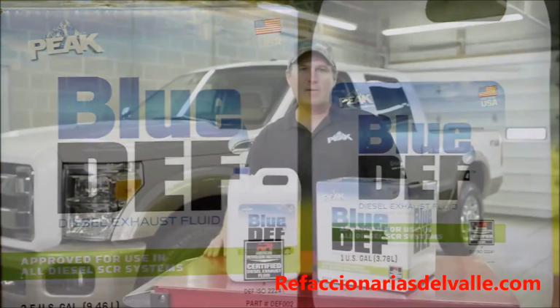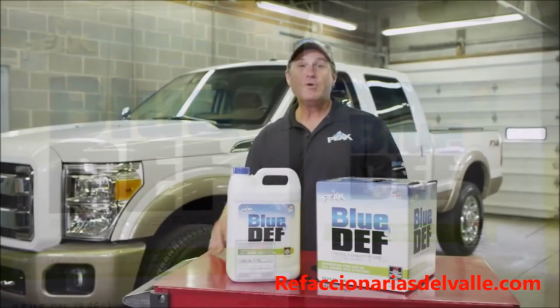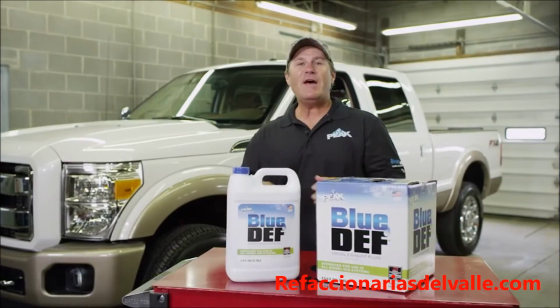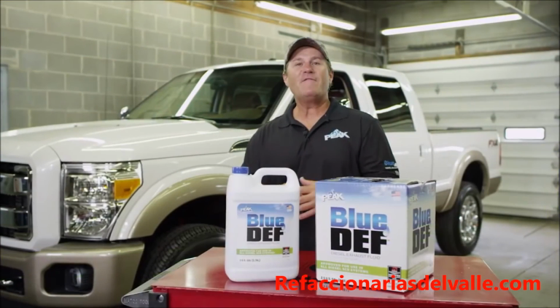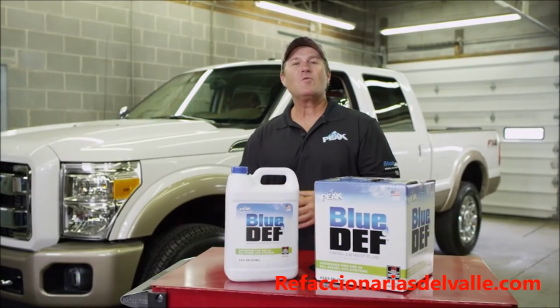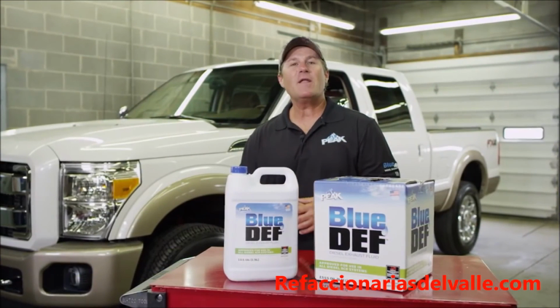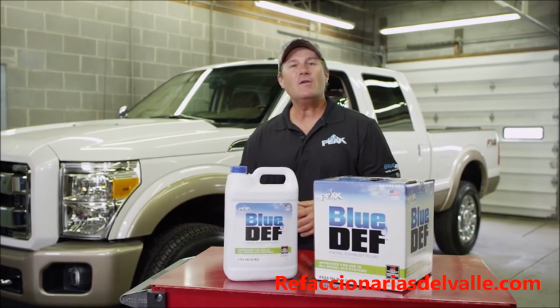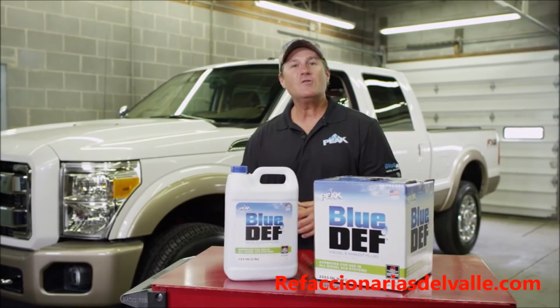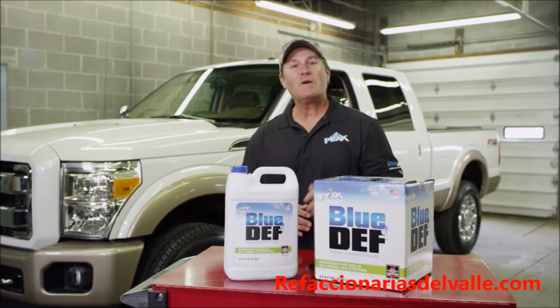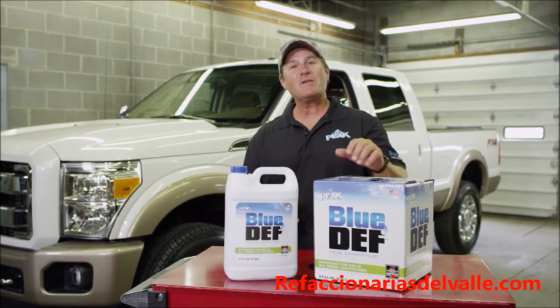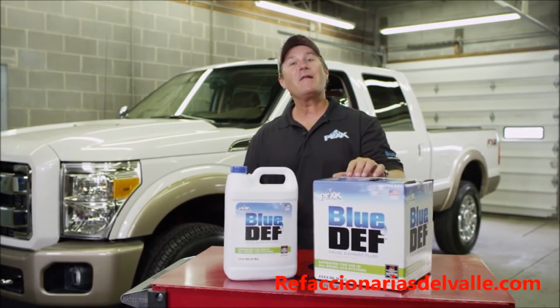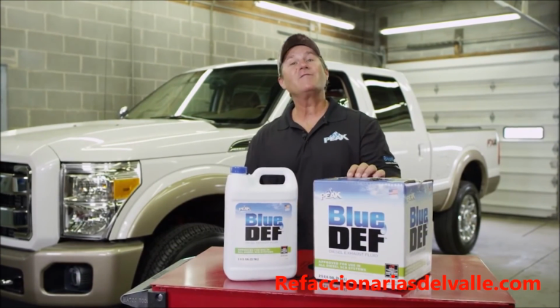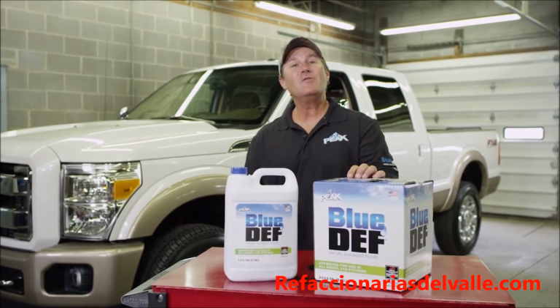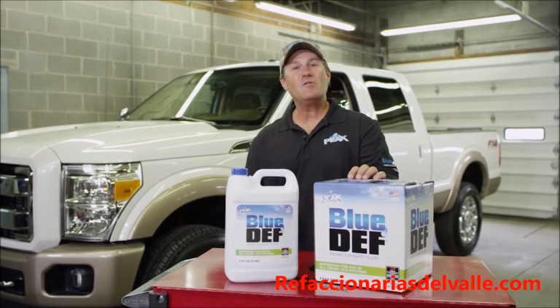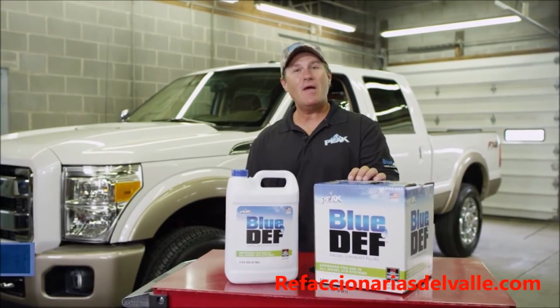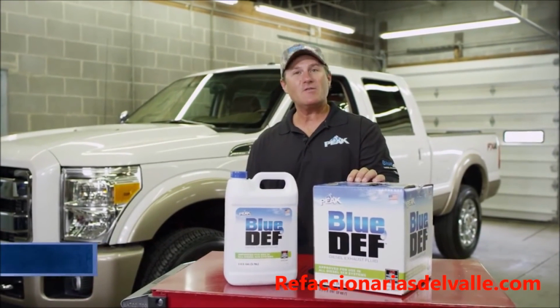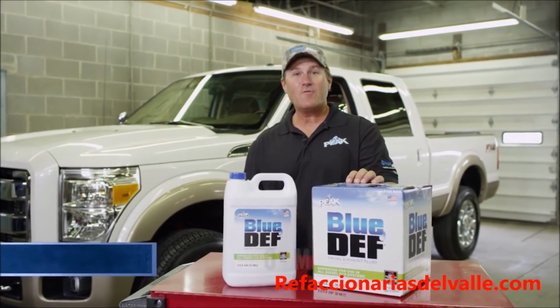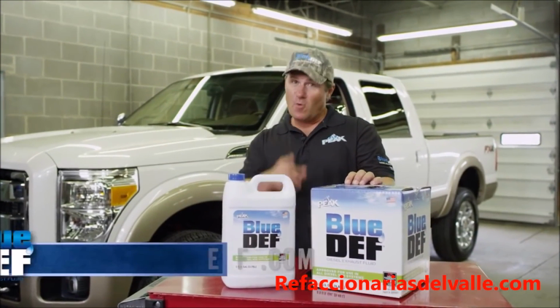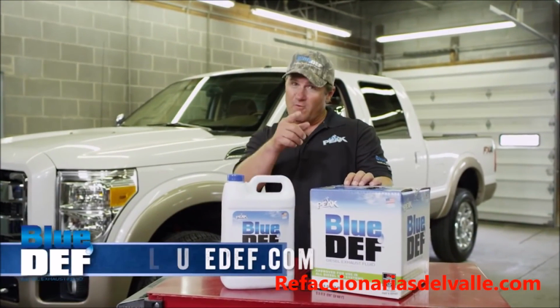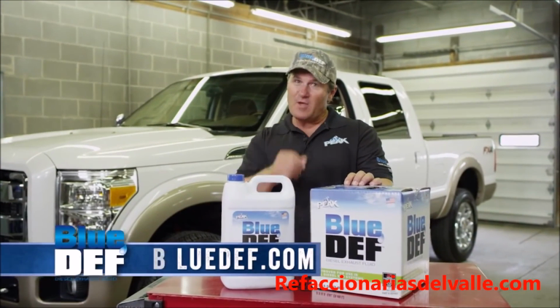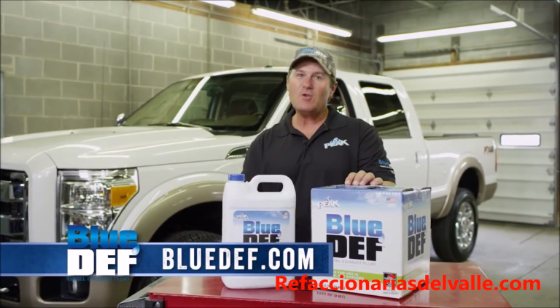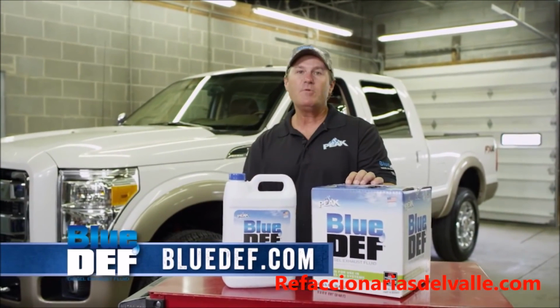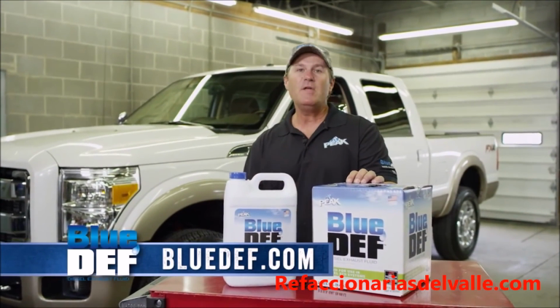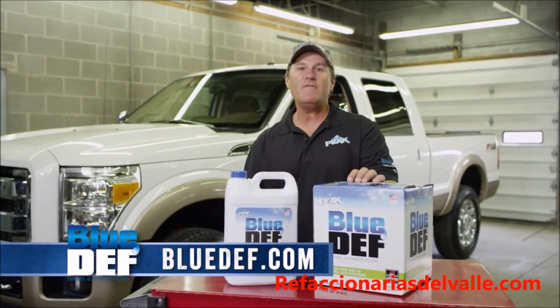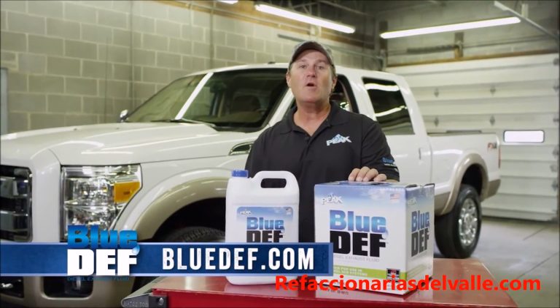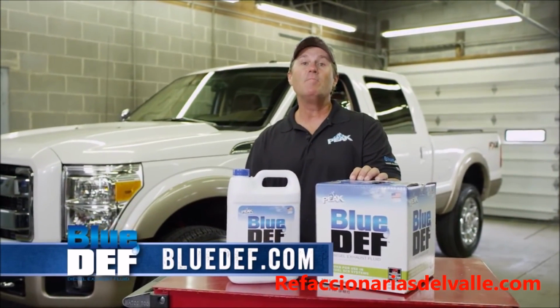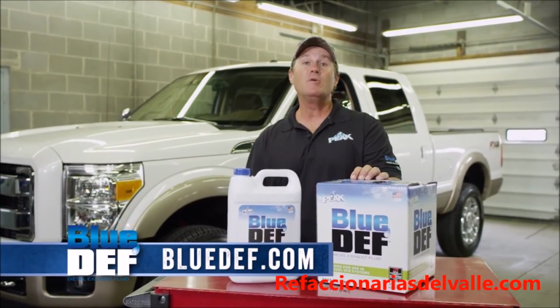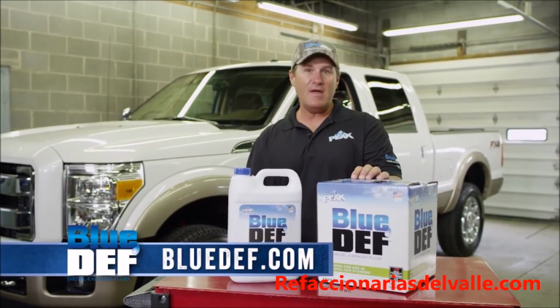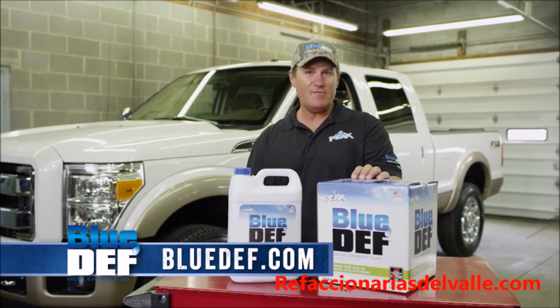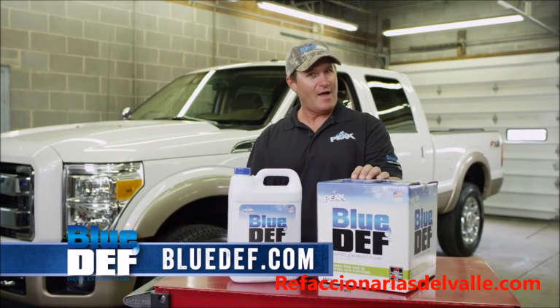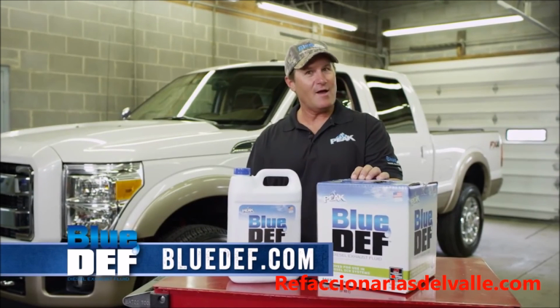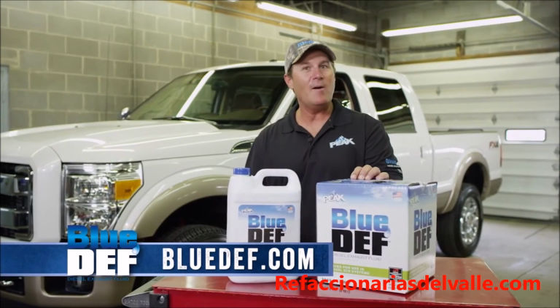Blue Def — it's what I use because I like to use the best. For more information on Blue Def, go to BlueDef.com.